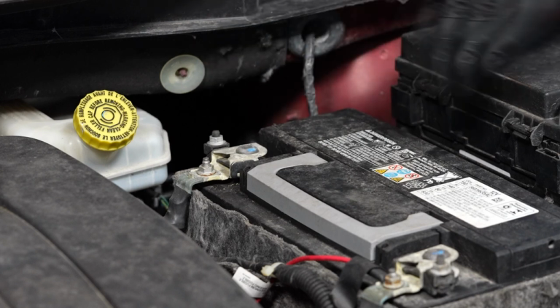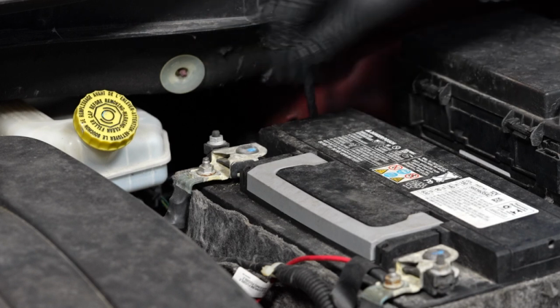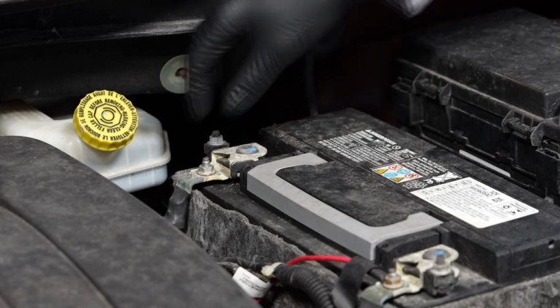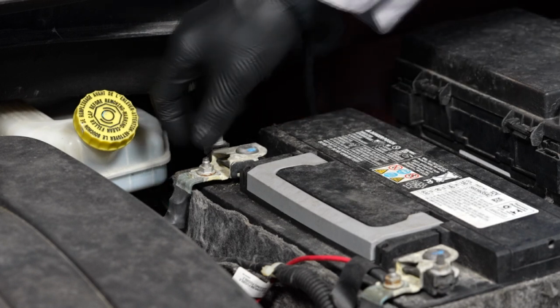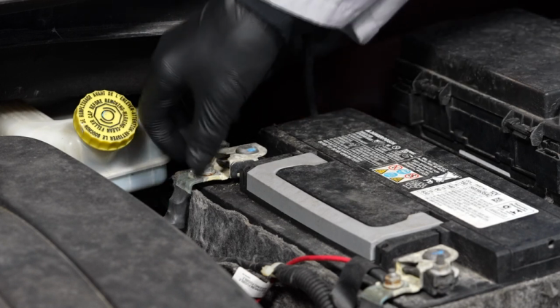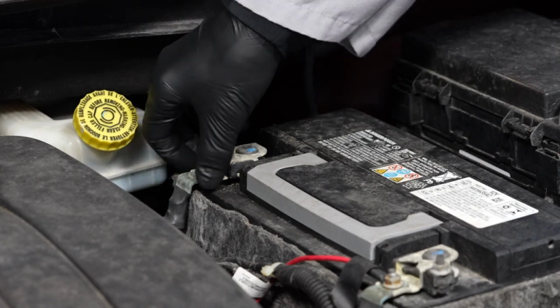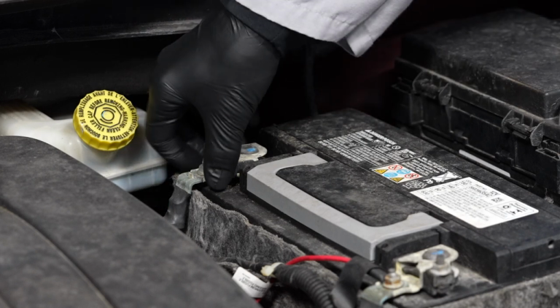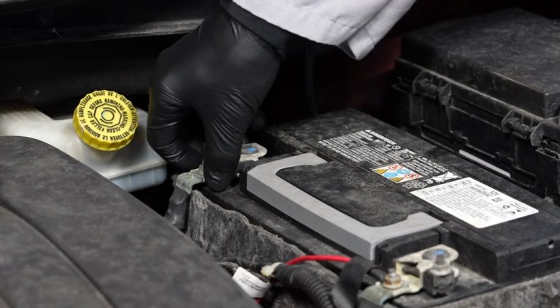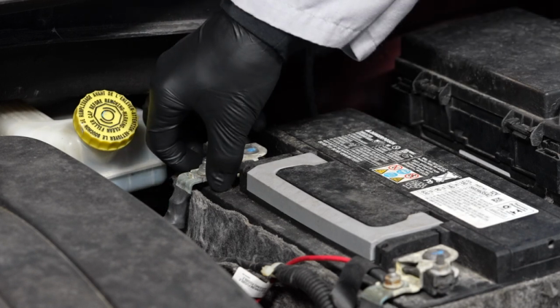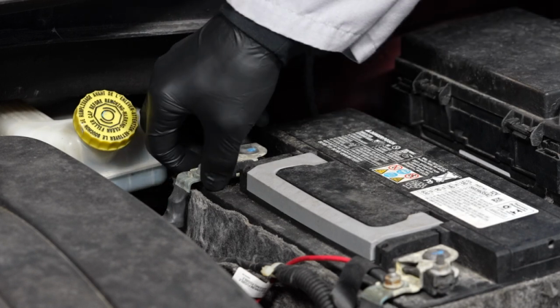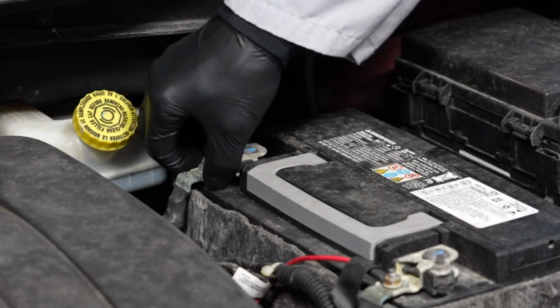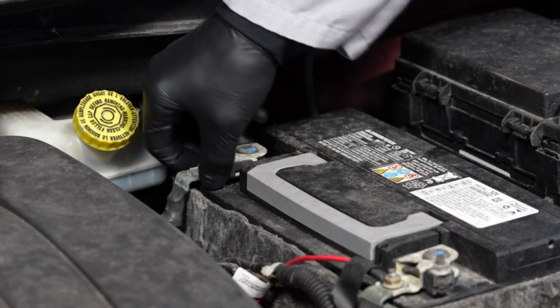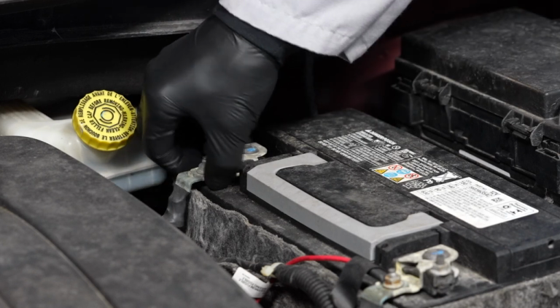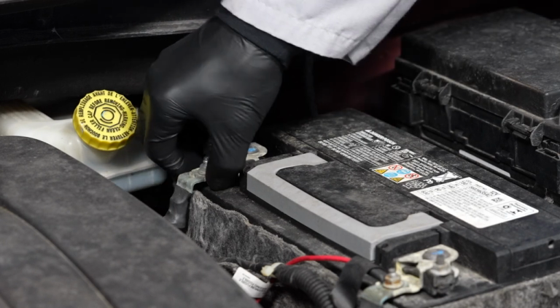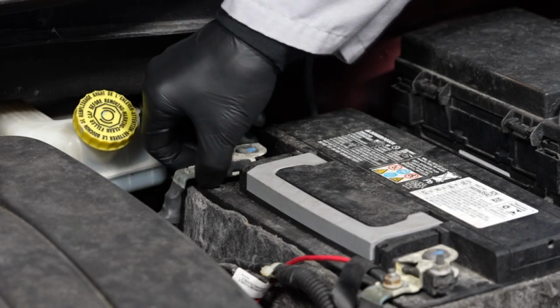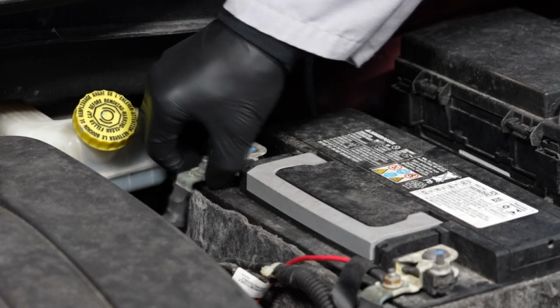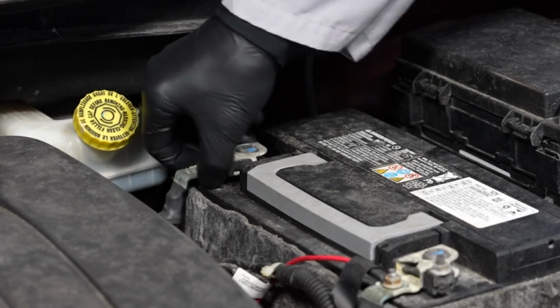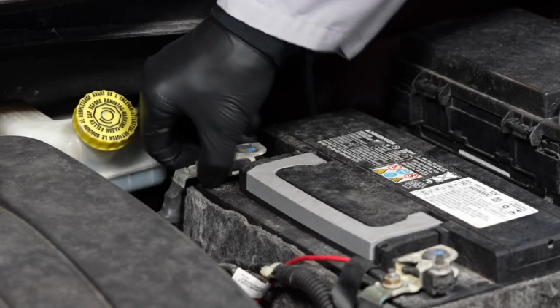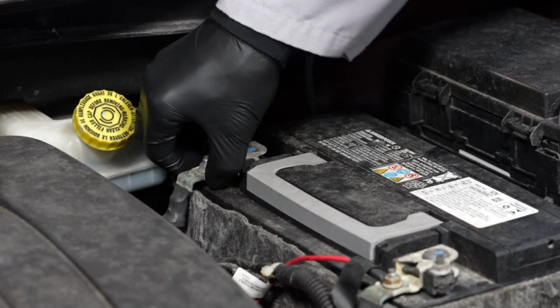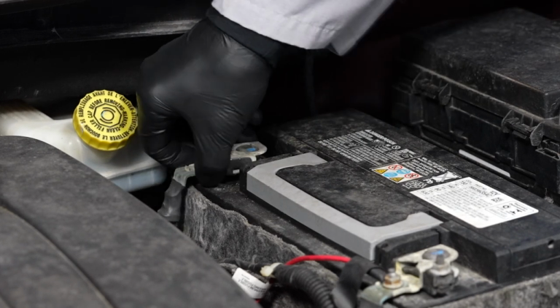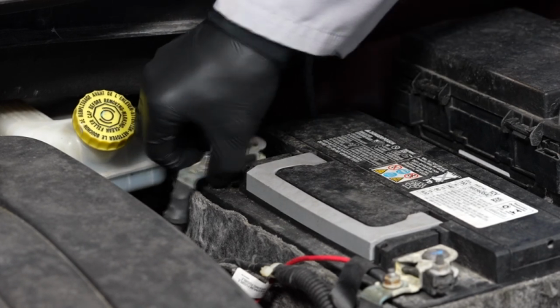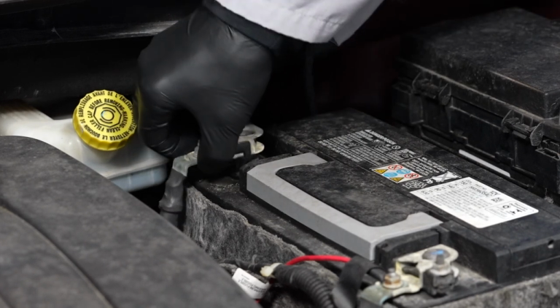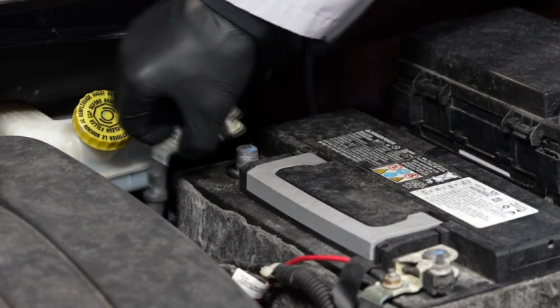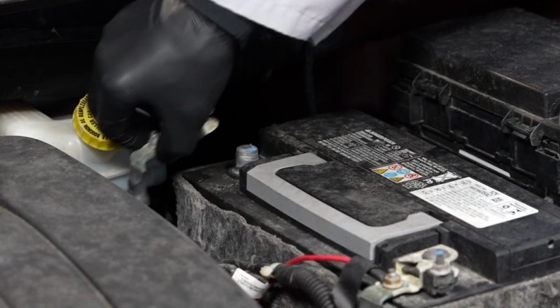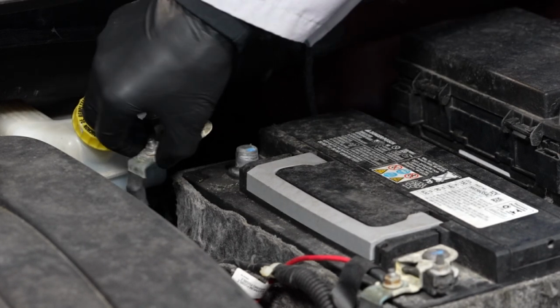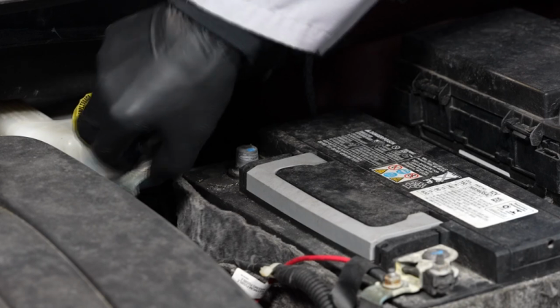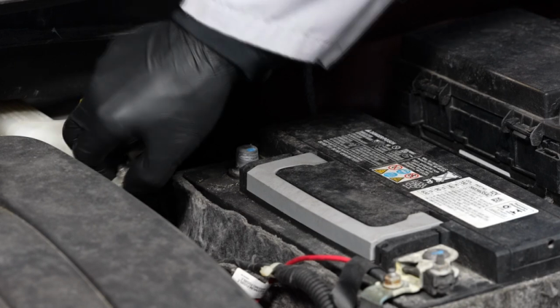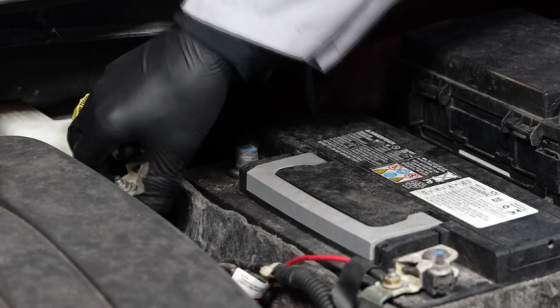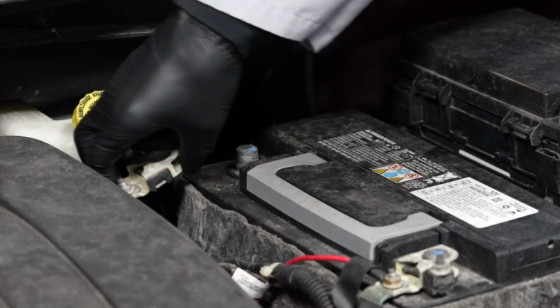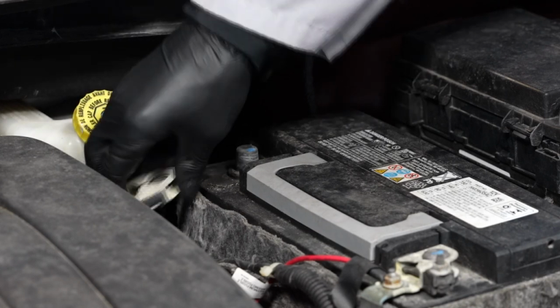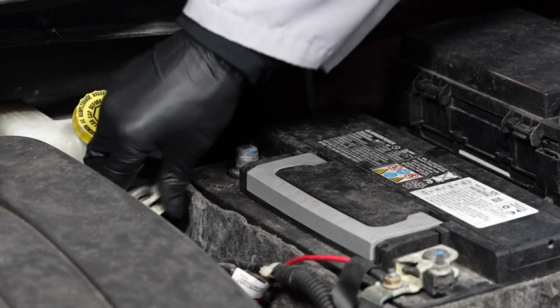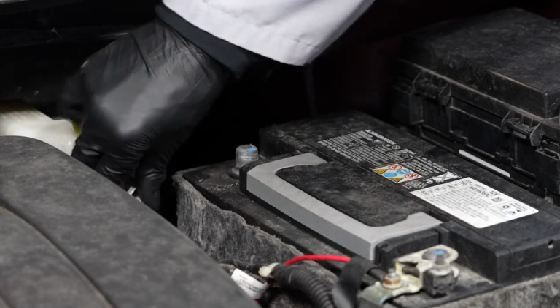Remove the negative battery cable from the negative battery terminal and set it off to the side.